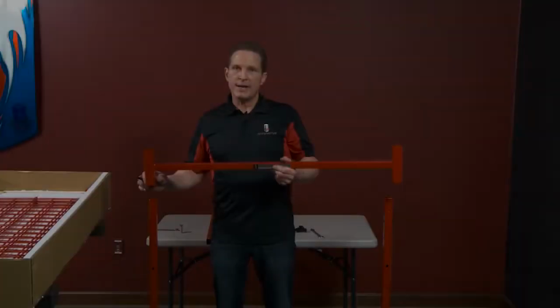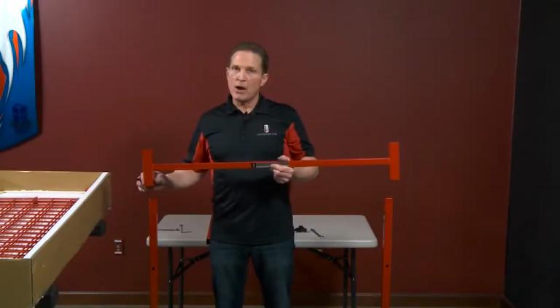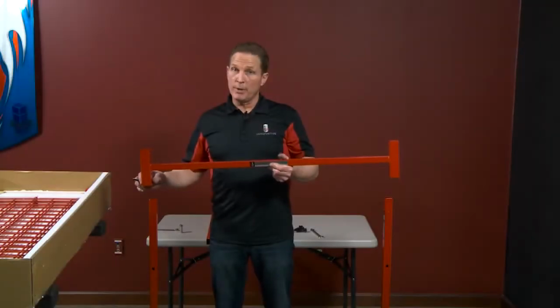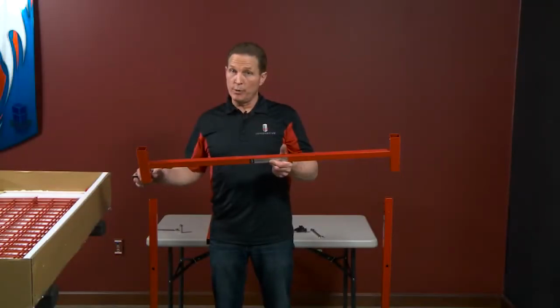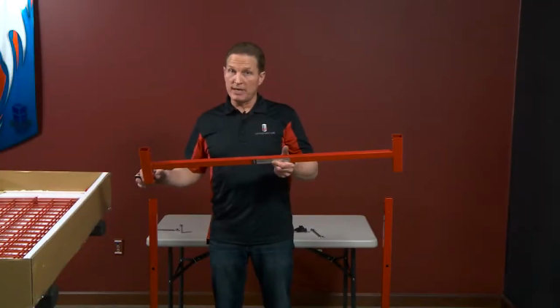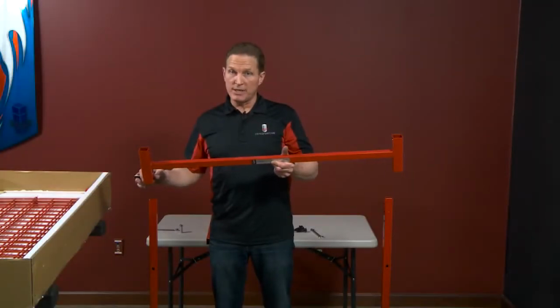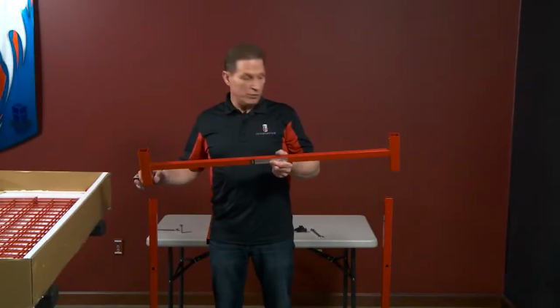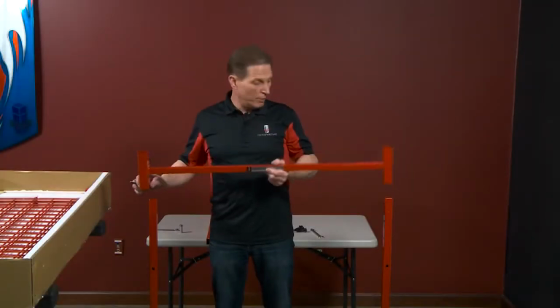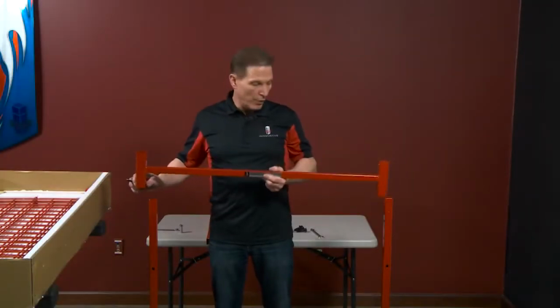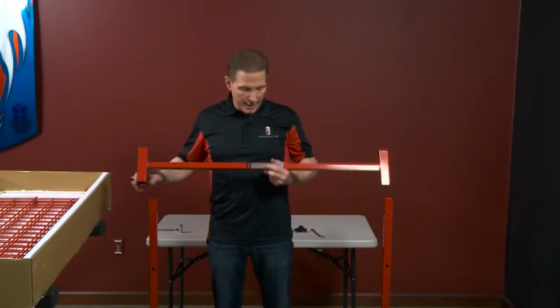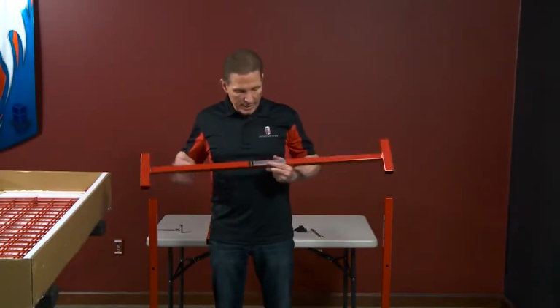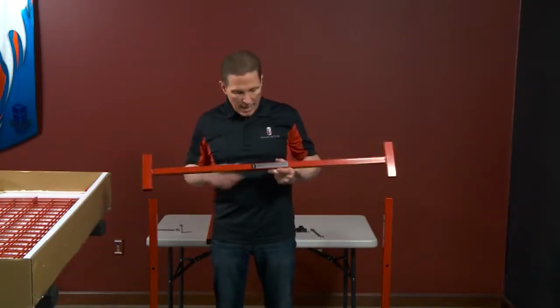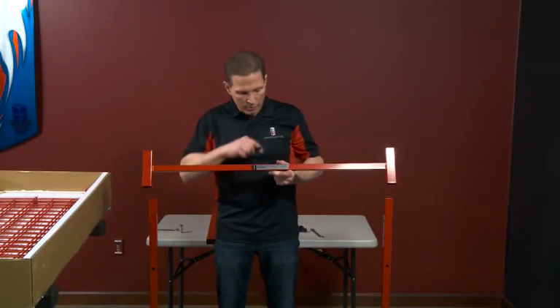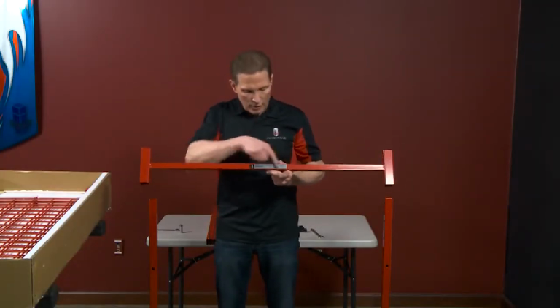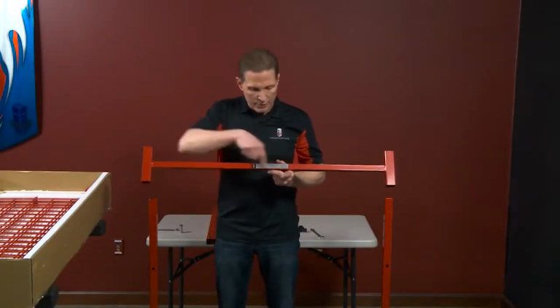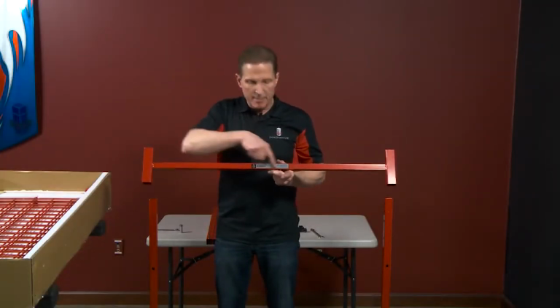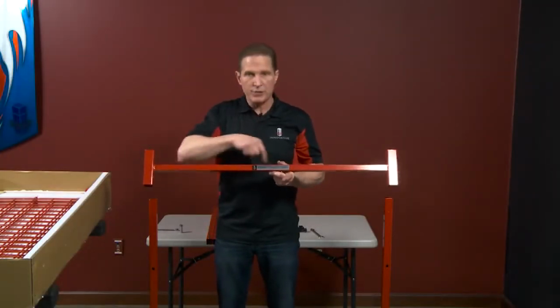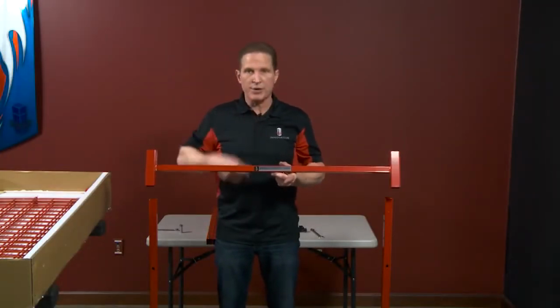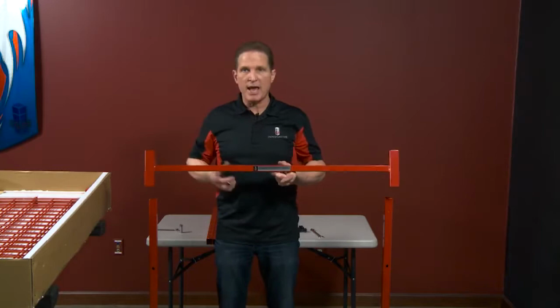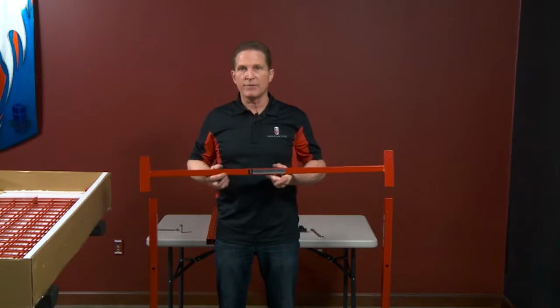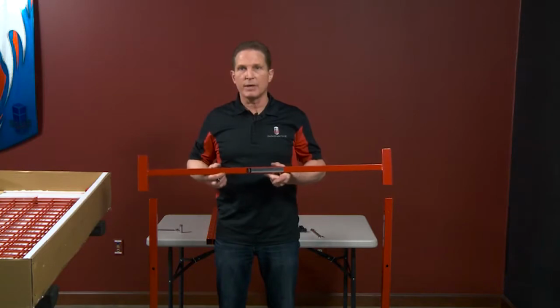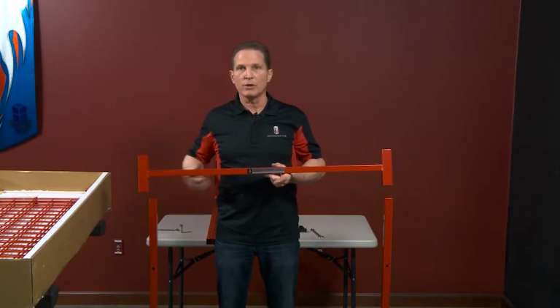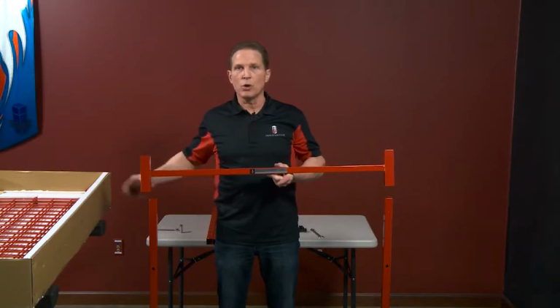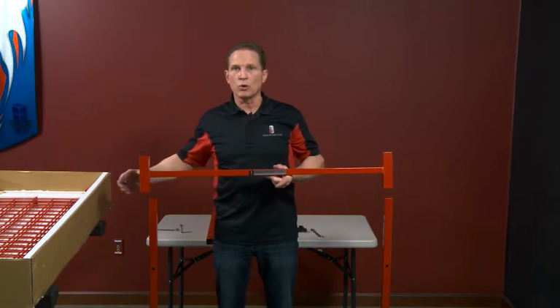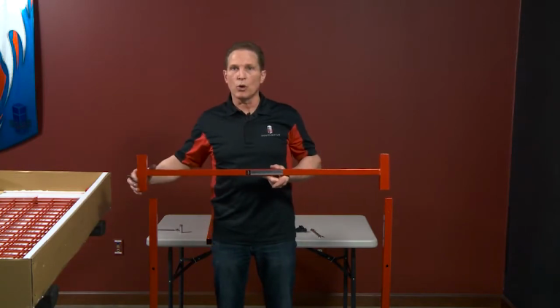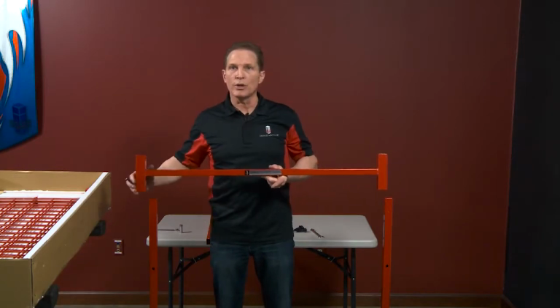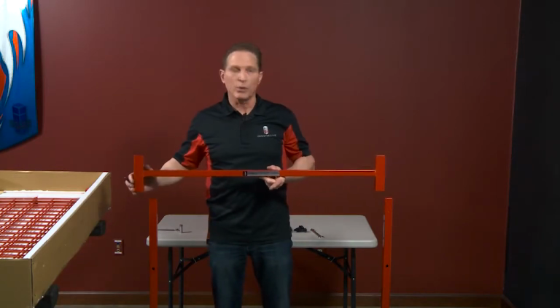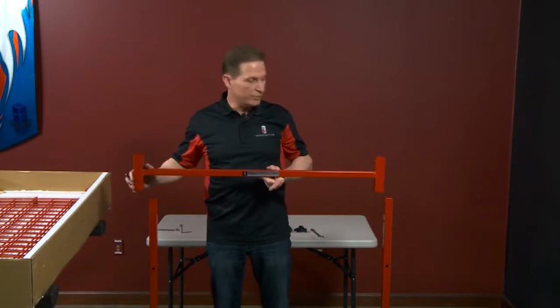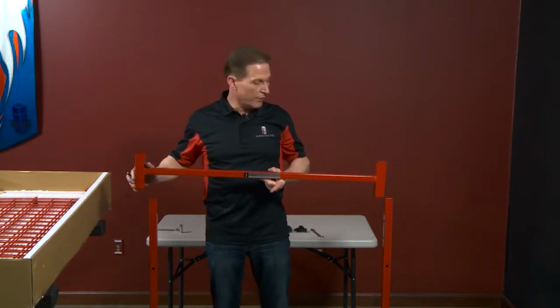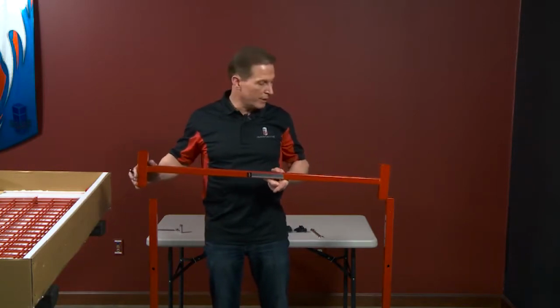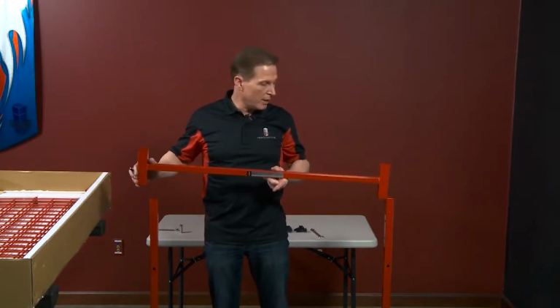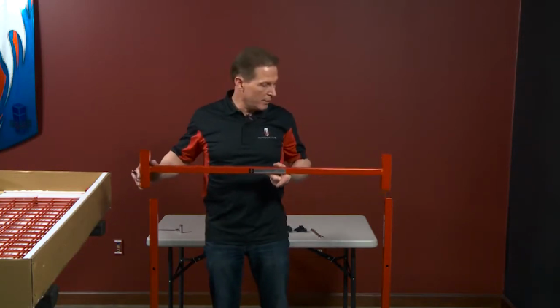Now I'm going to put my center support in. I always try and make sure to have the logo going towards the front of the cart.